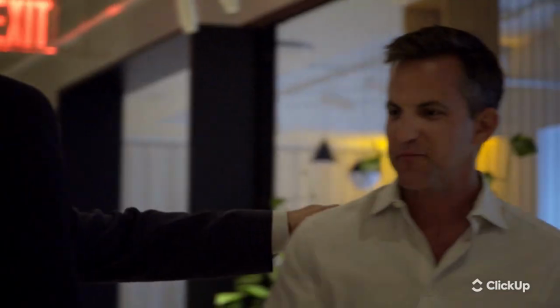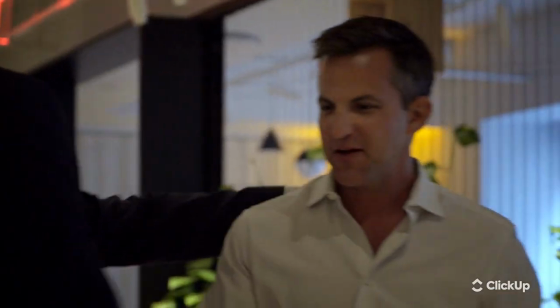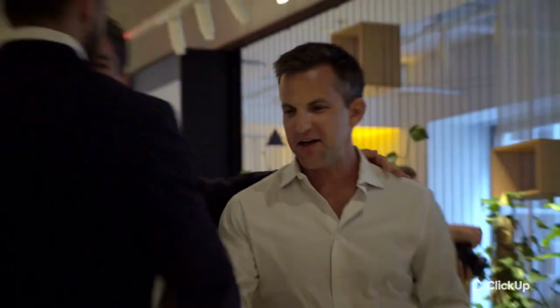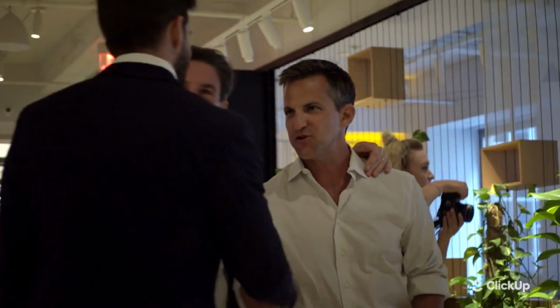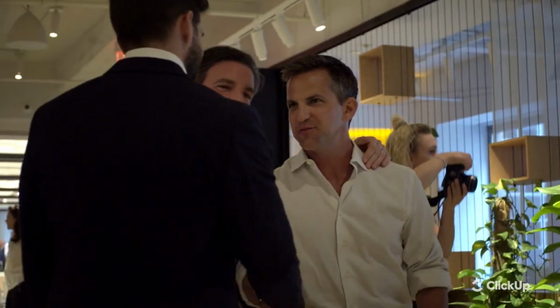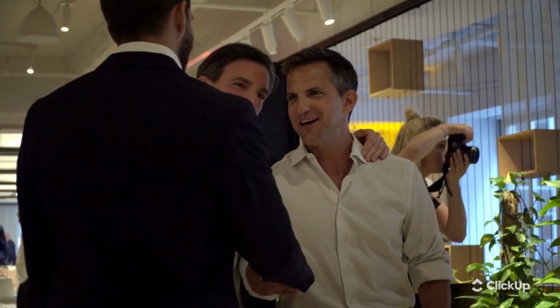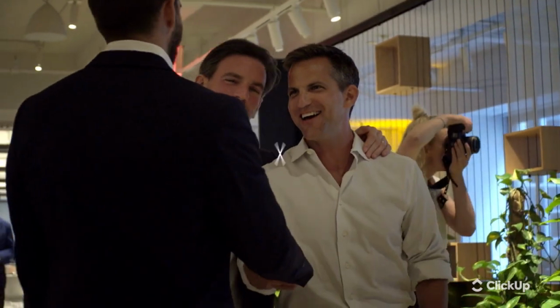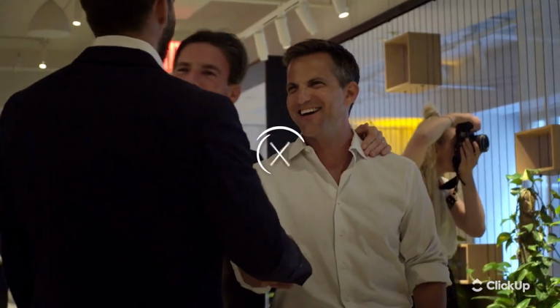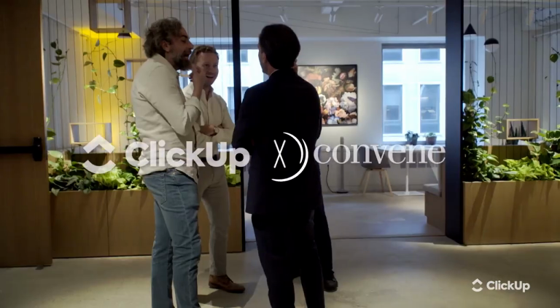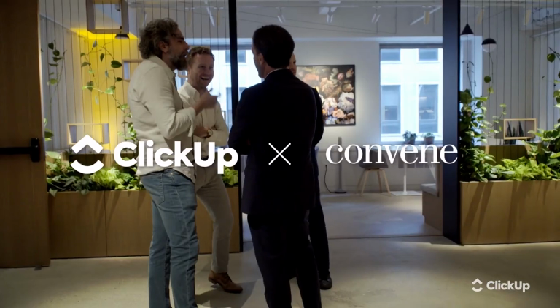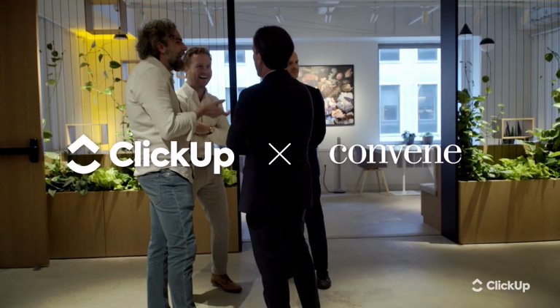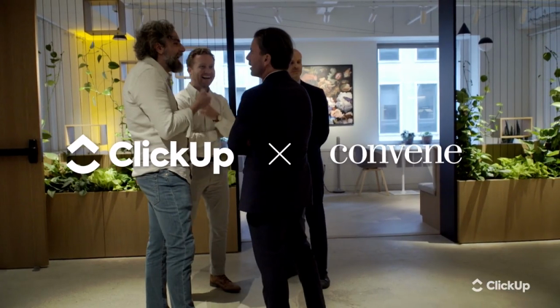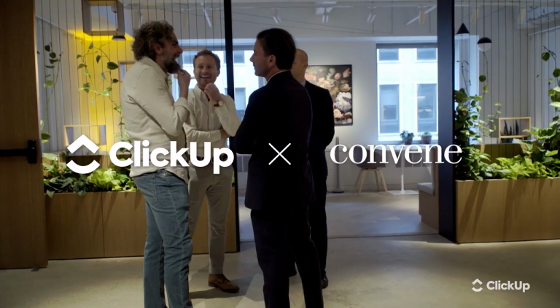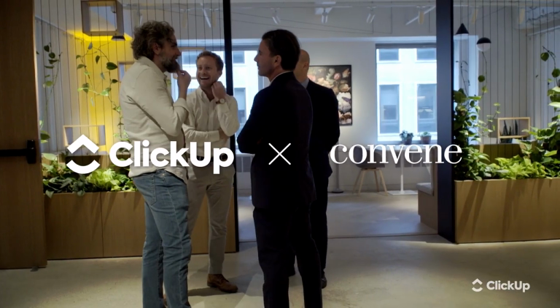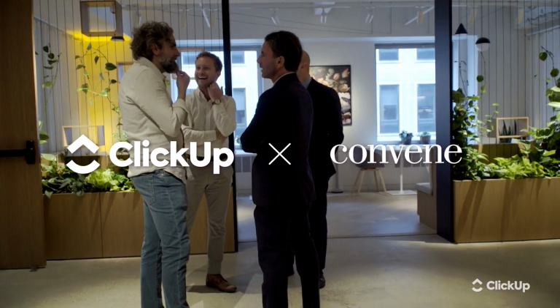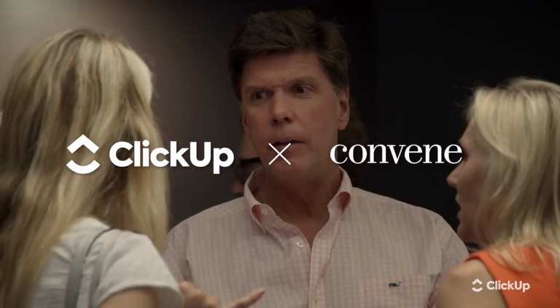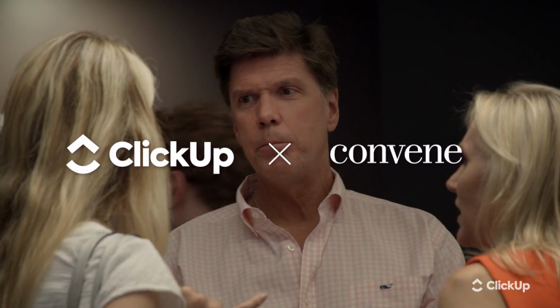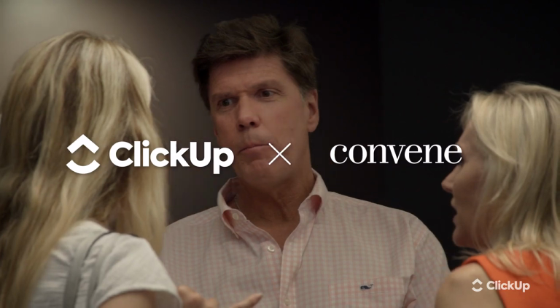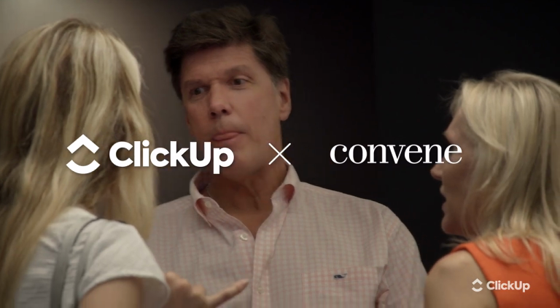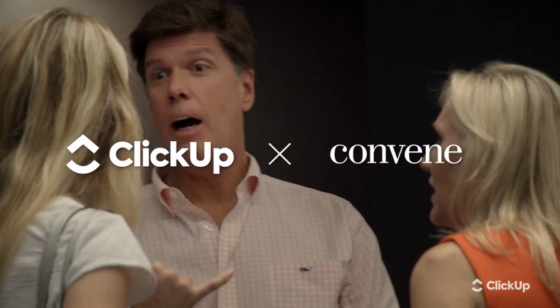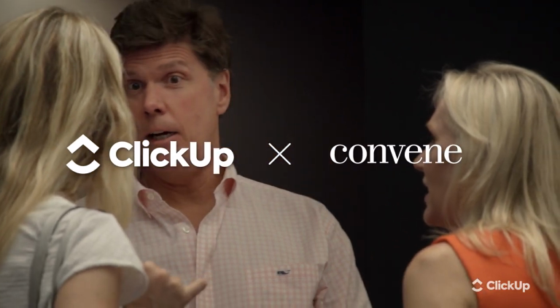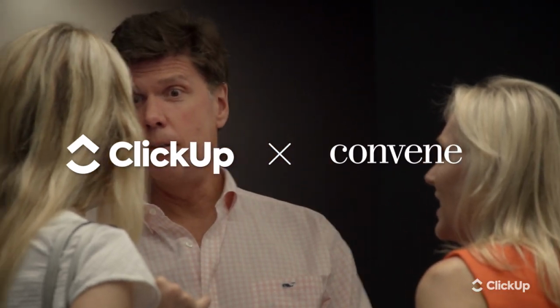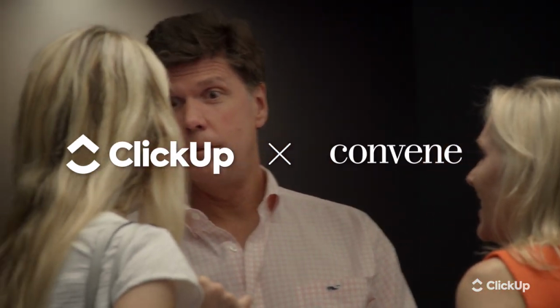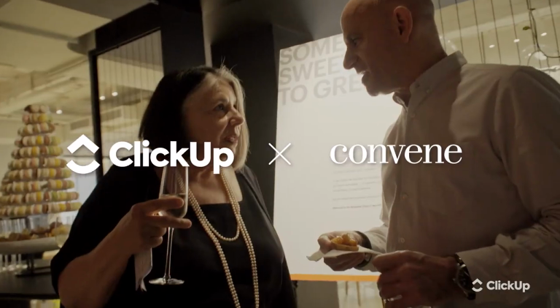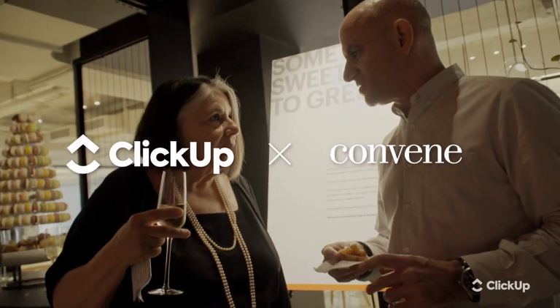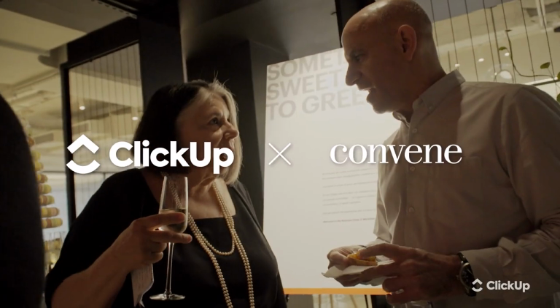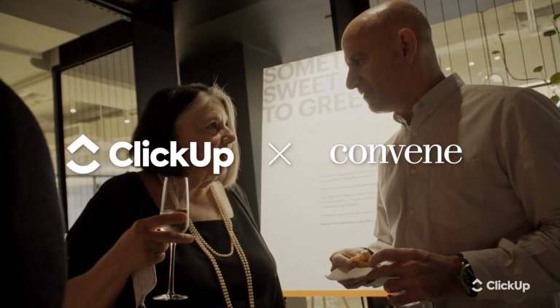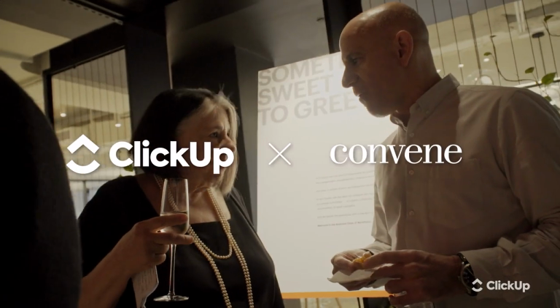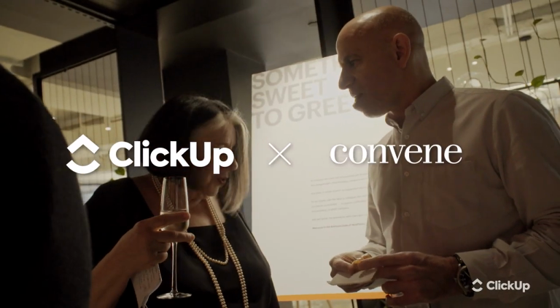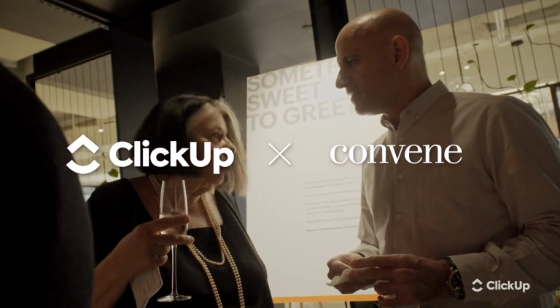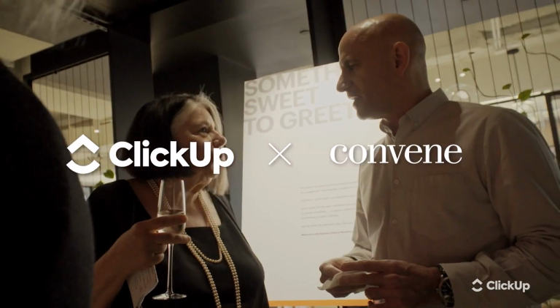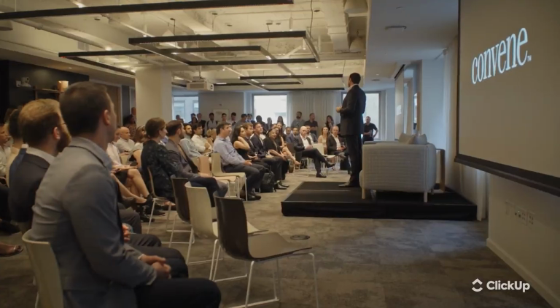Convene creates and operates spaces for people to meet and work, and we have technology available in case you need to make your event hybrid.